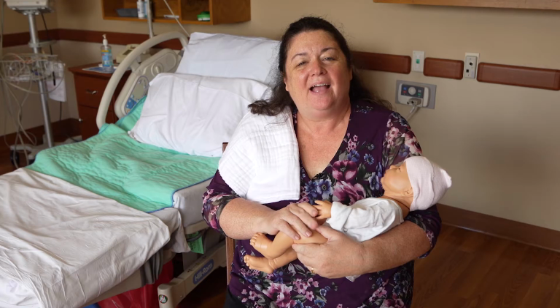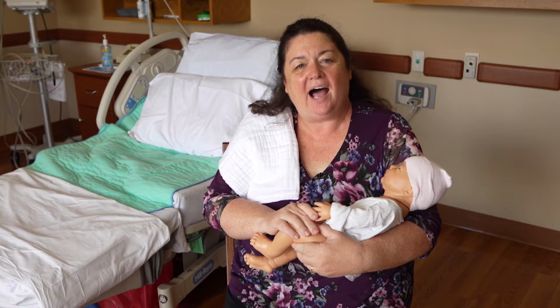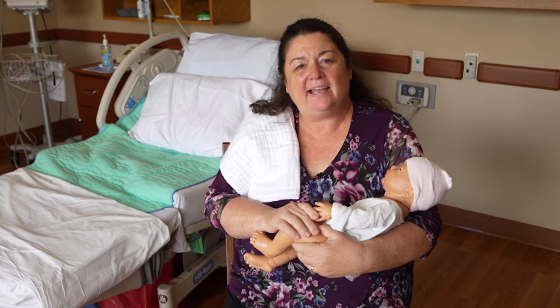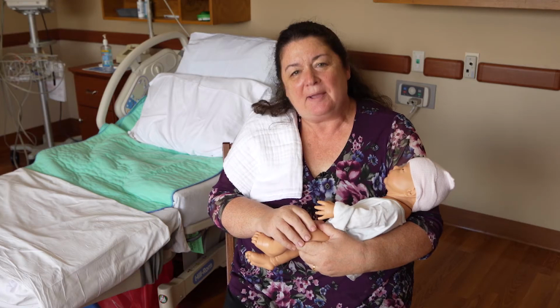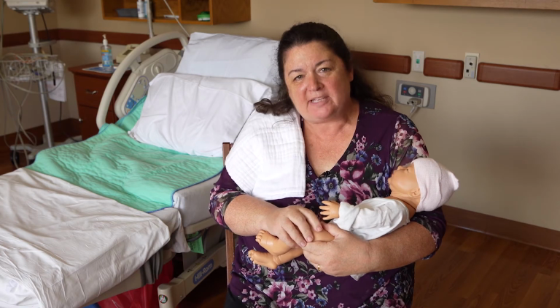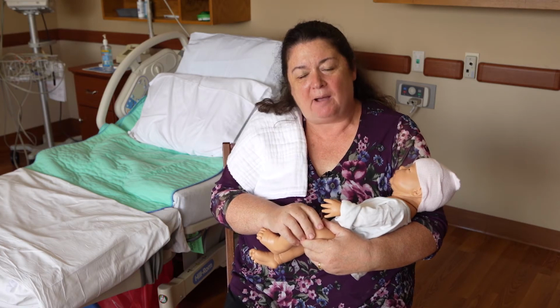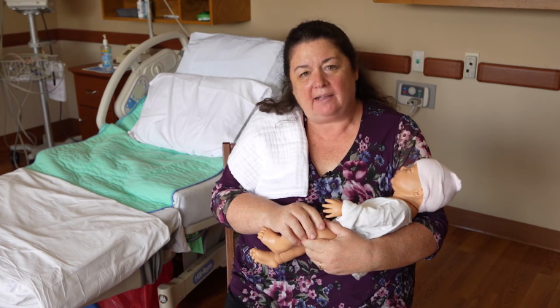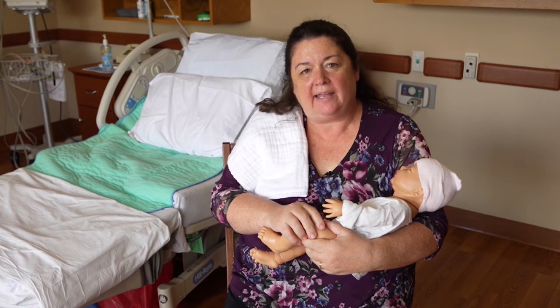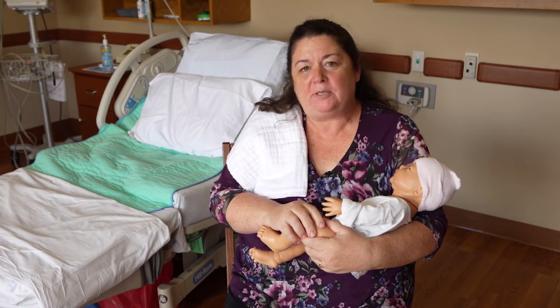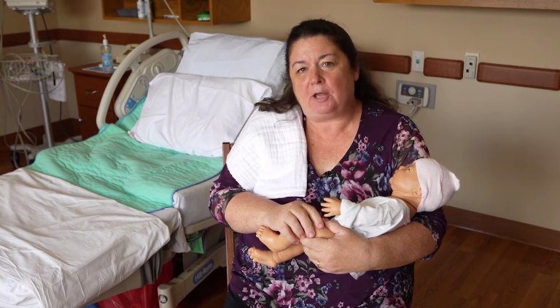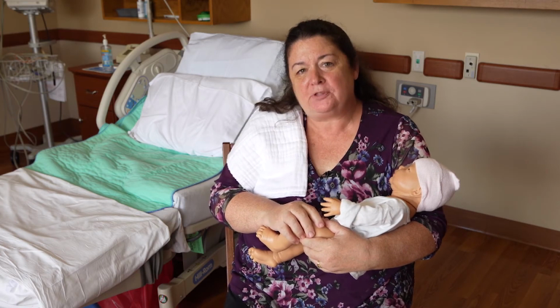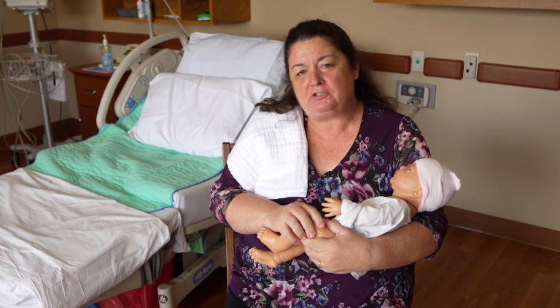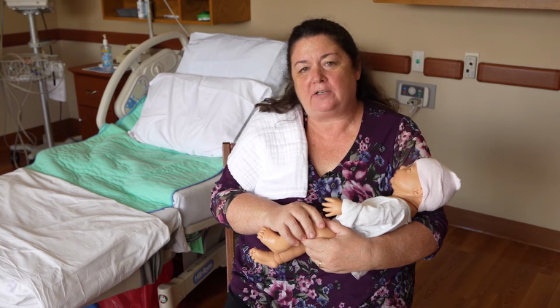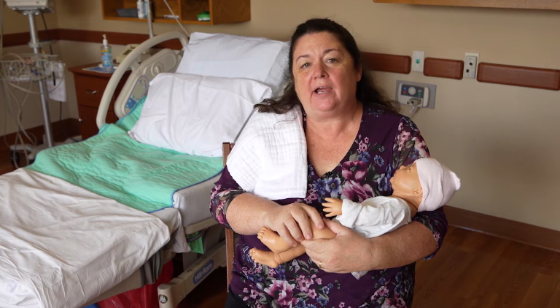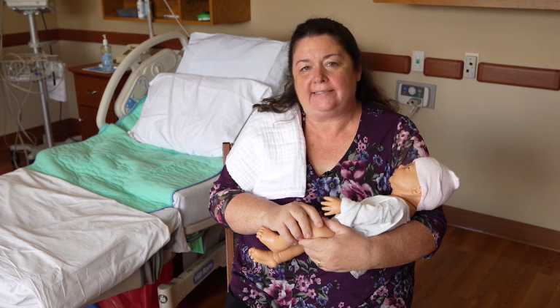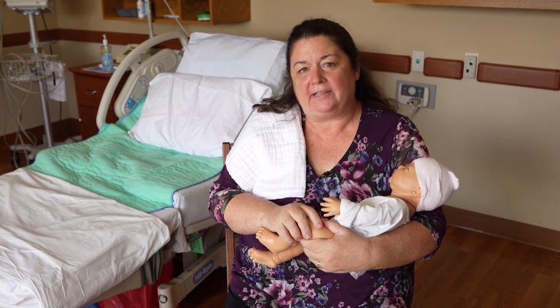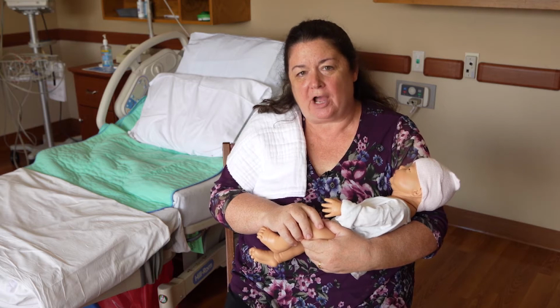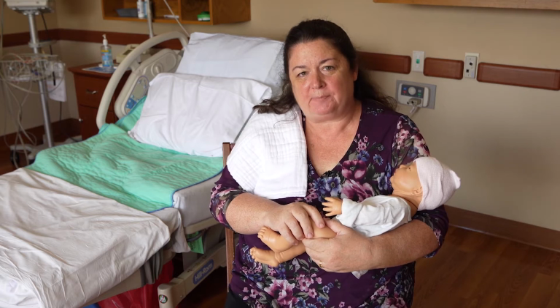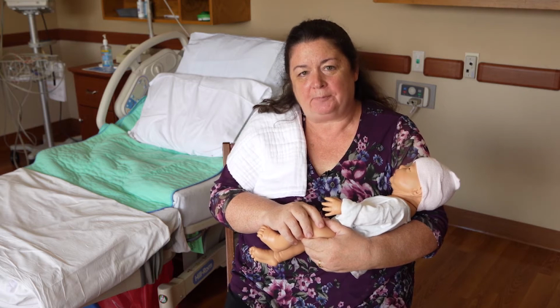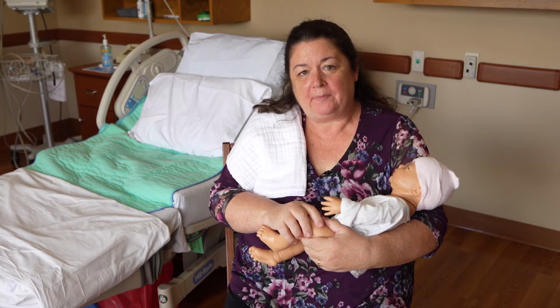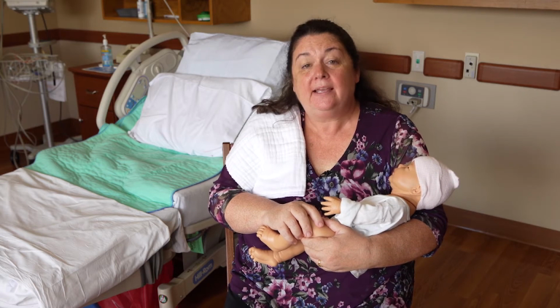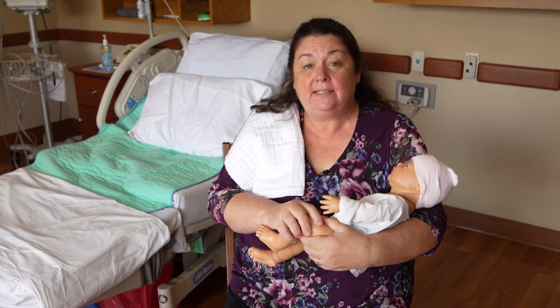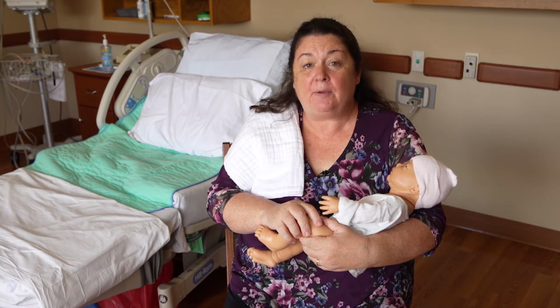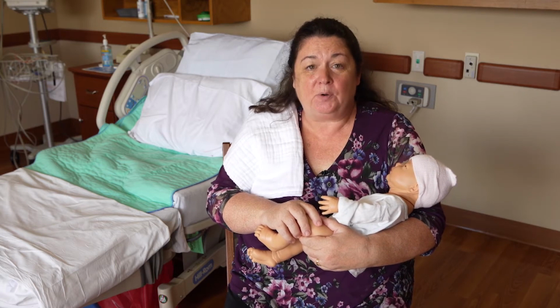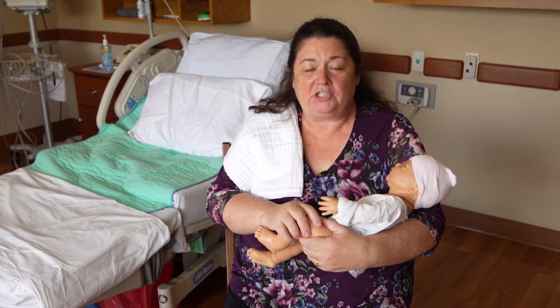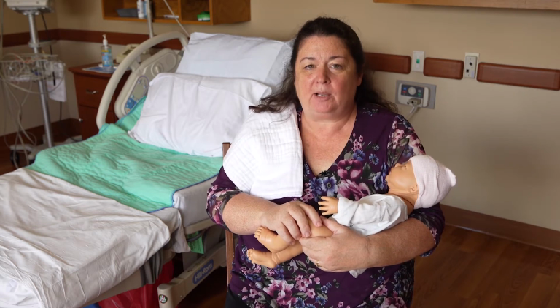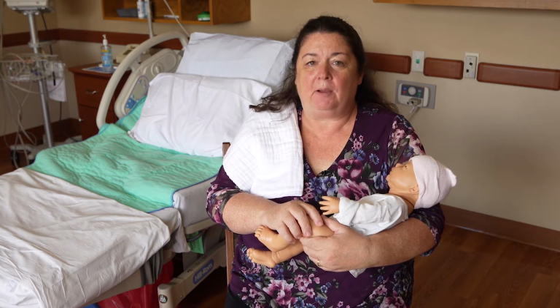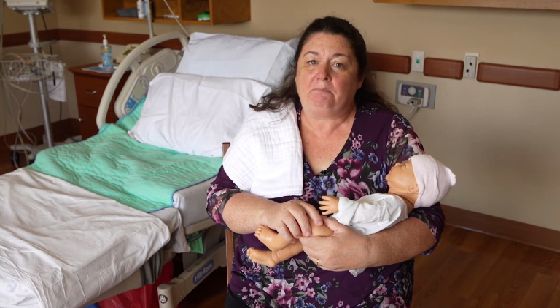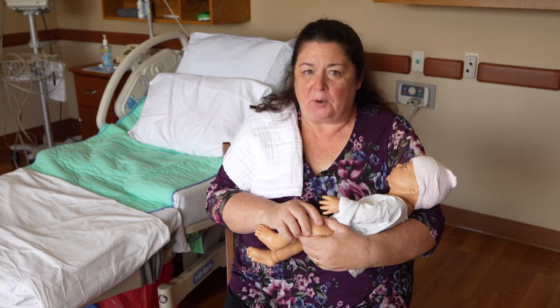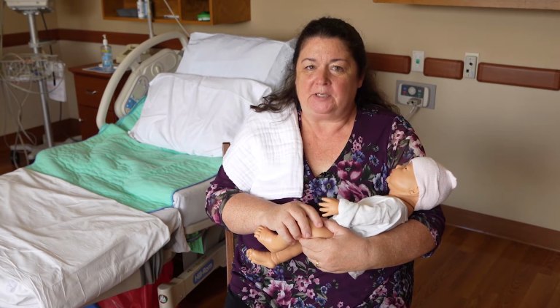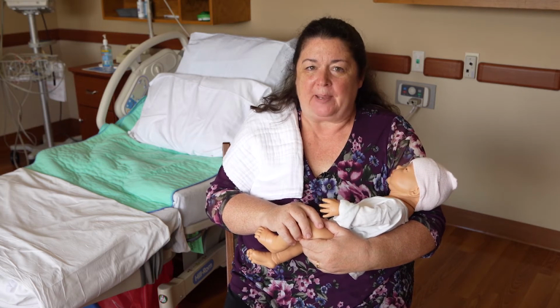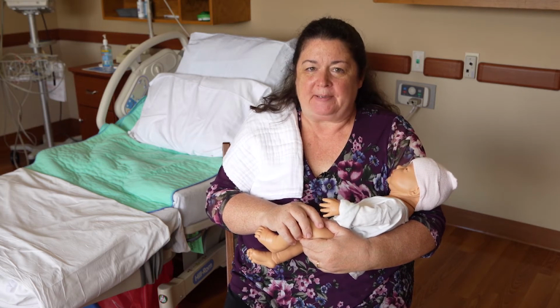Hi, I'm Grace Monk, and I'm a childbirth instructor at St. Clair Hospital. Today, we're going to talk about burping your baby.